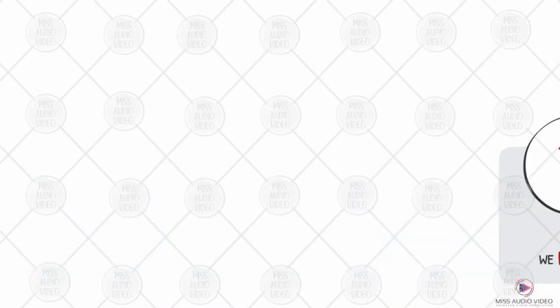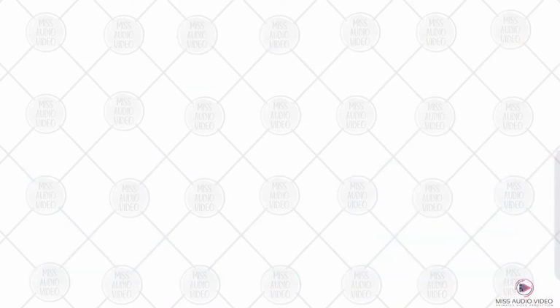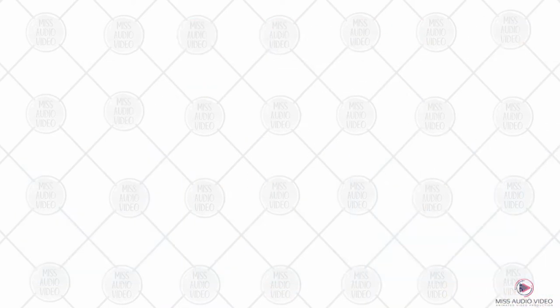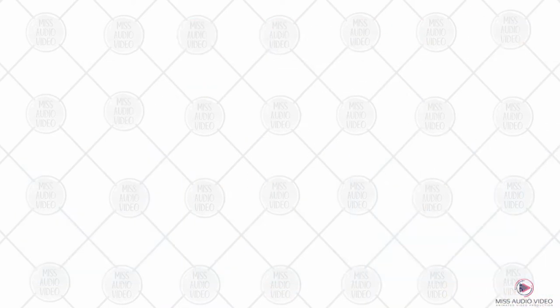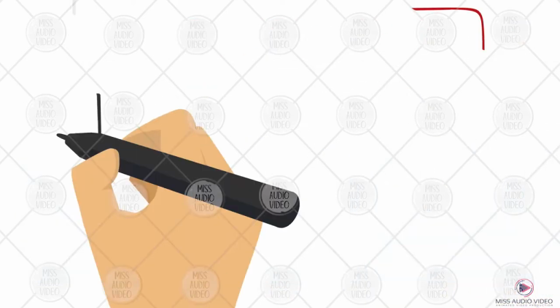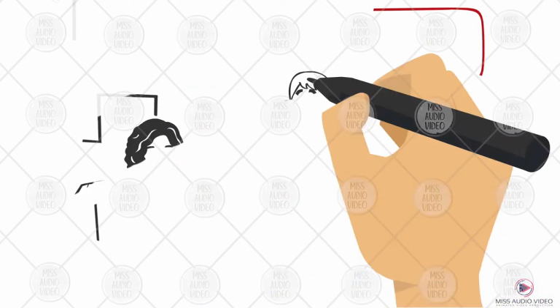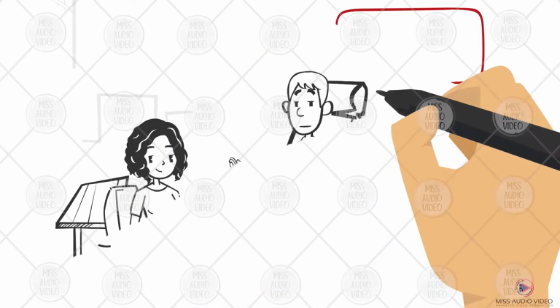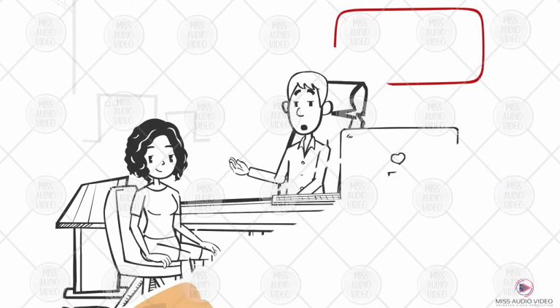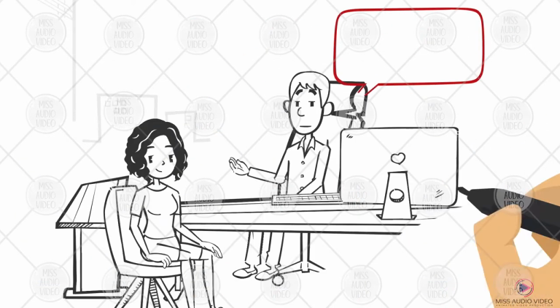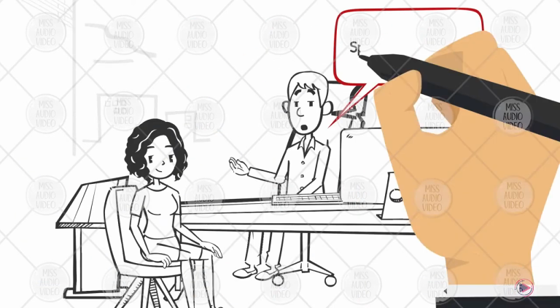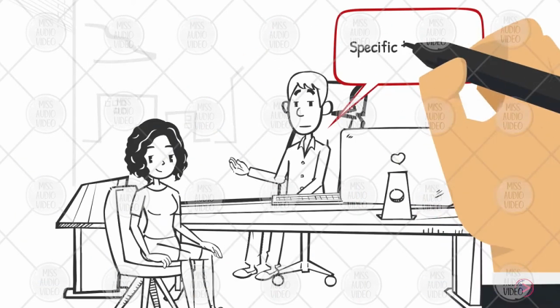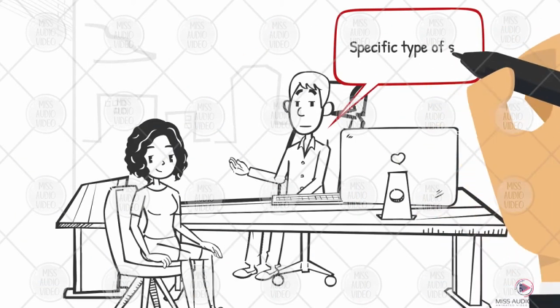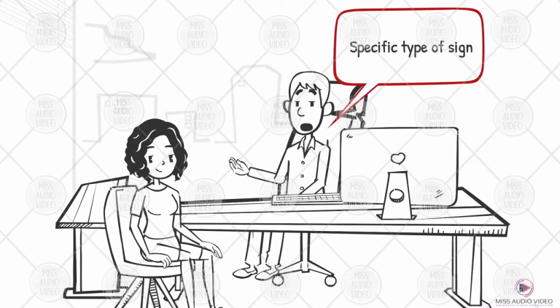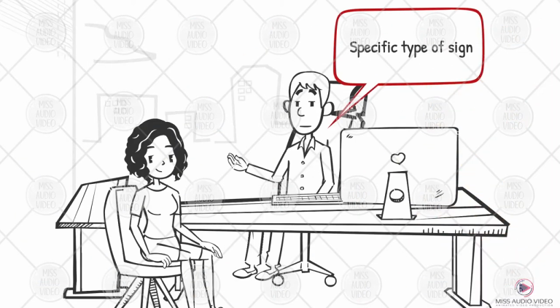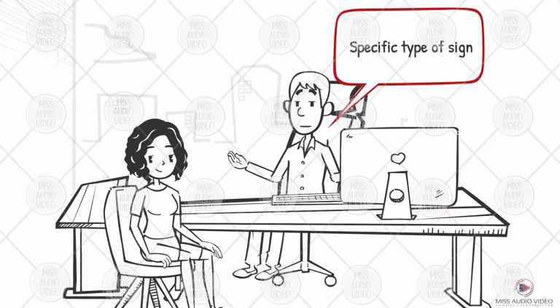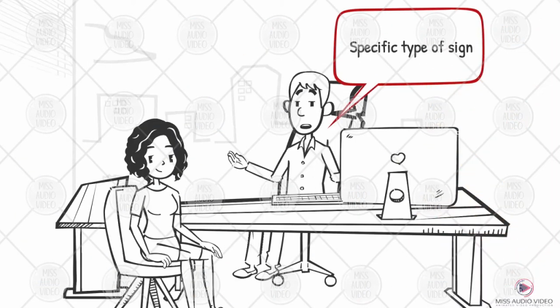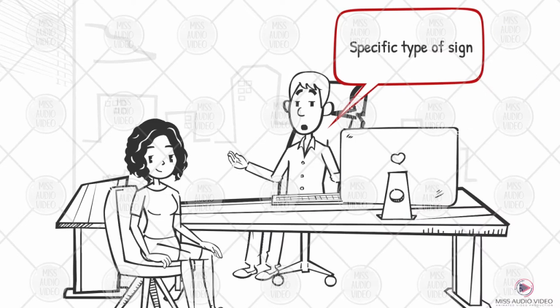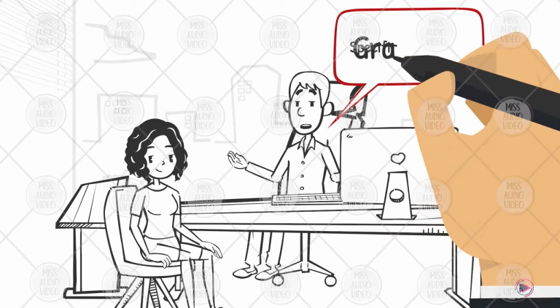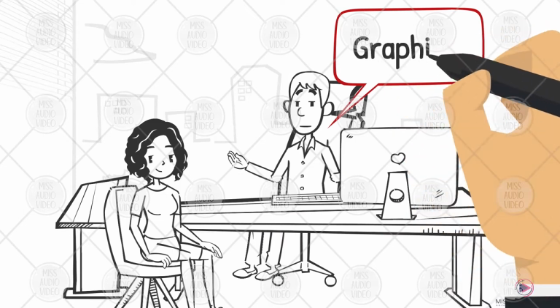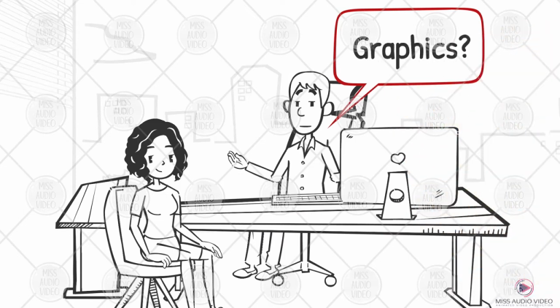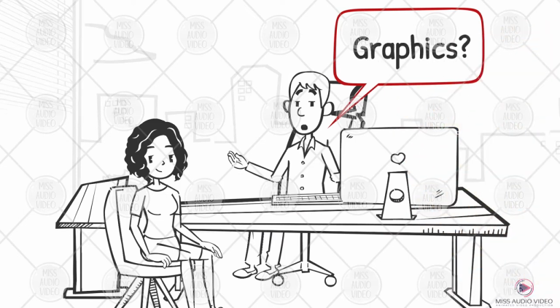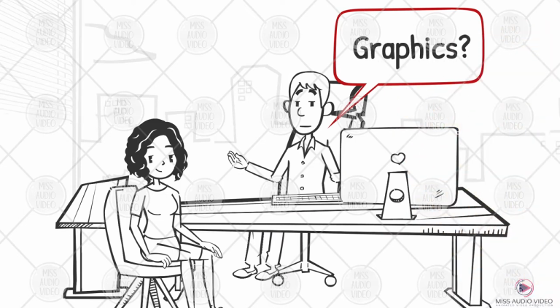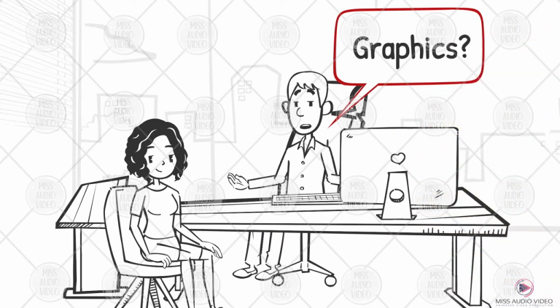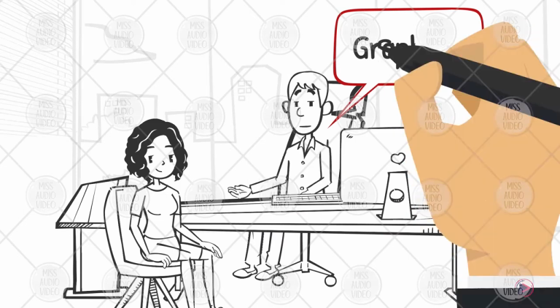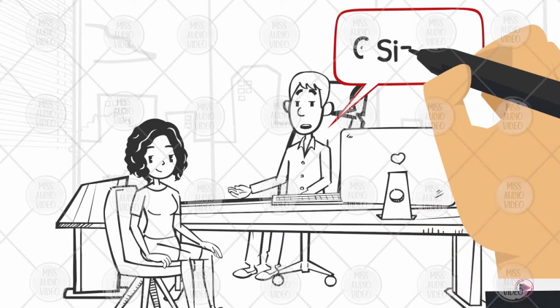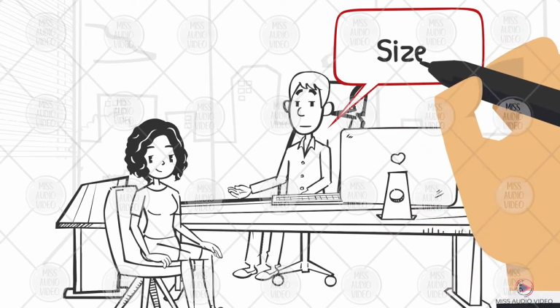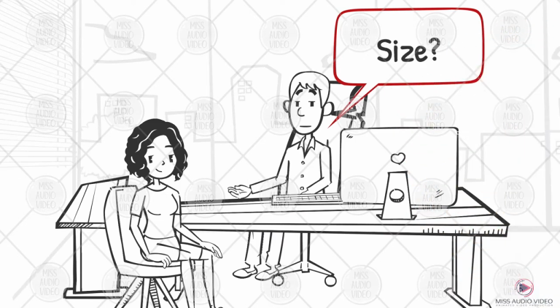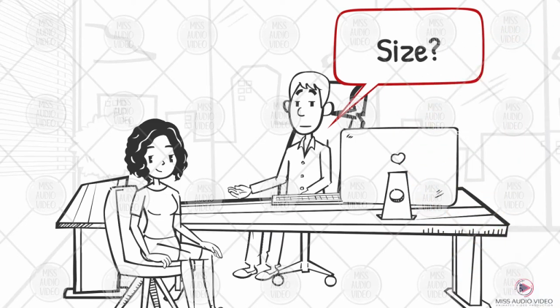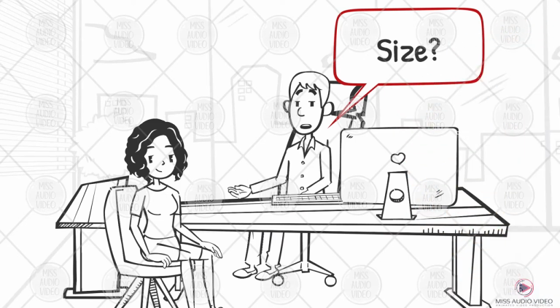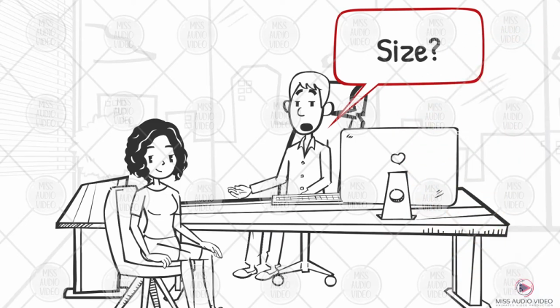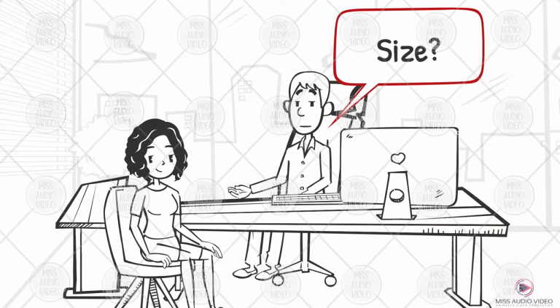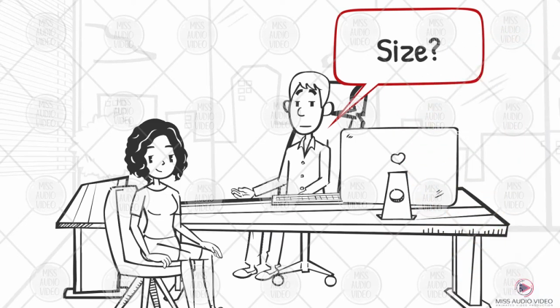Start by telling us the specific type of sign you want, the graphics you want, and the size you would like.